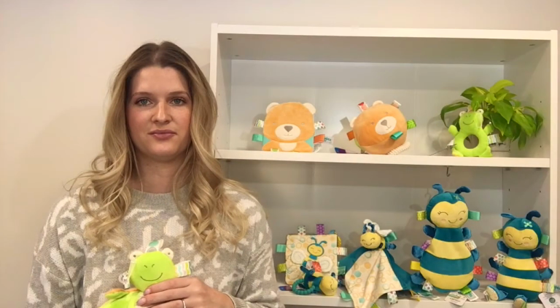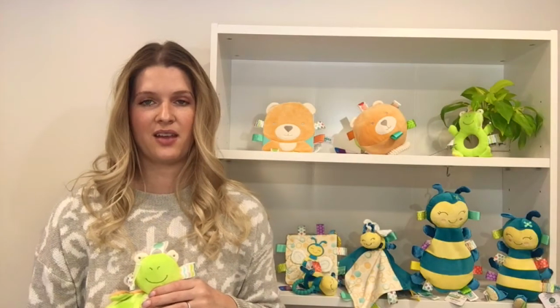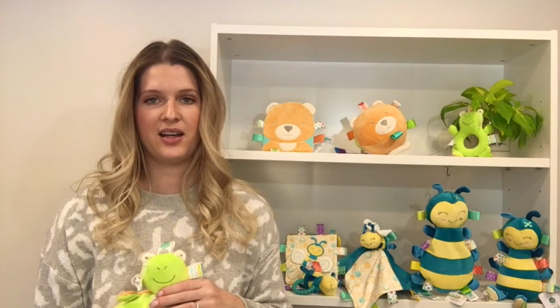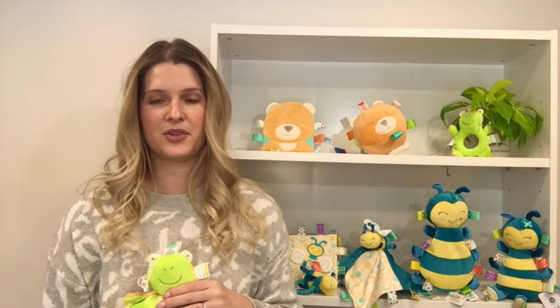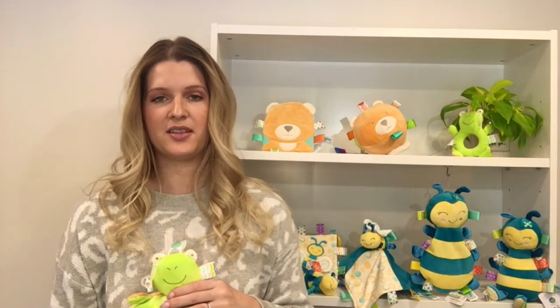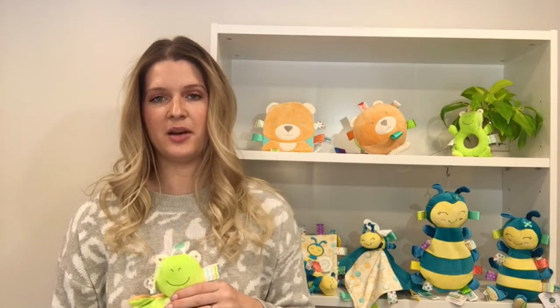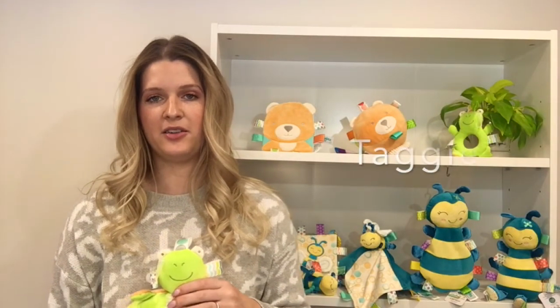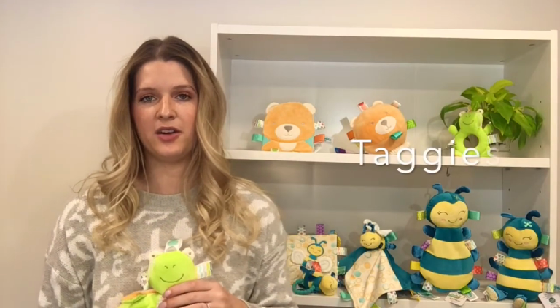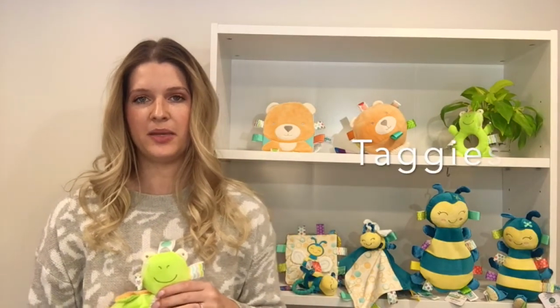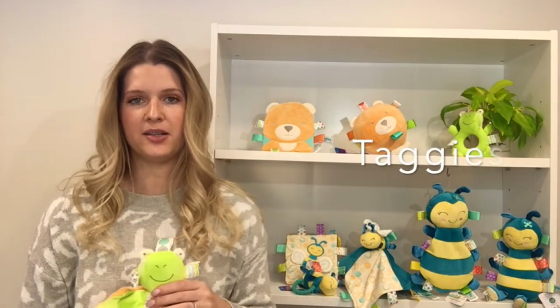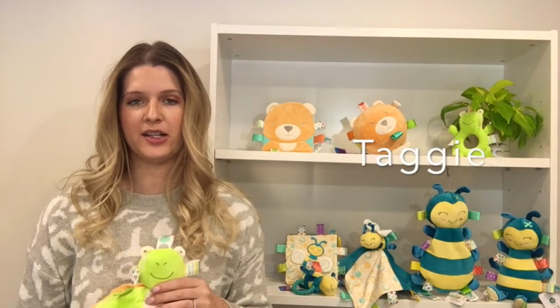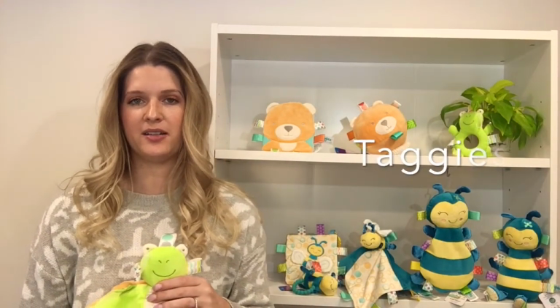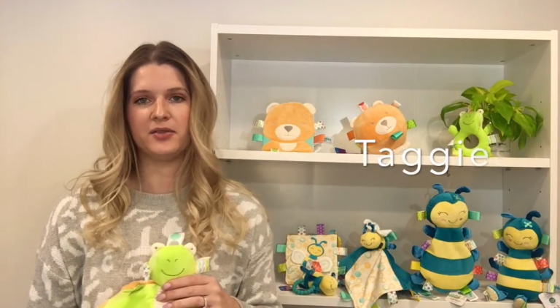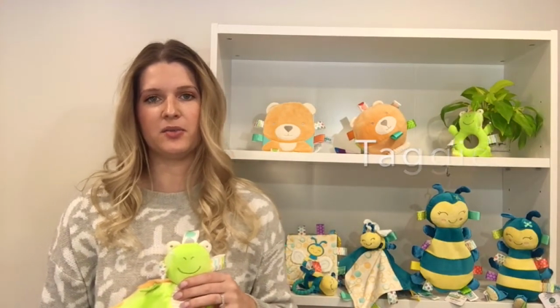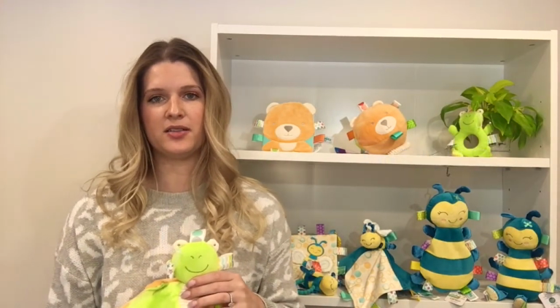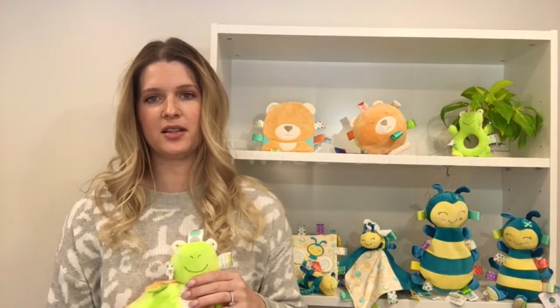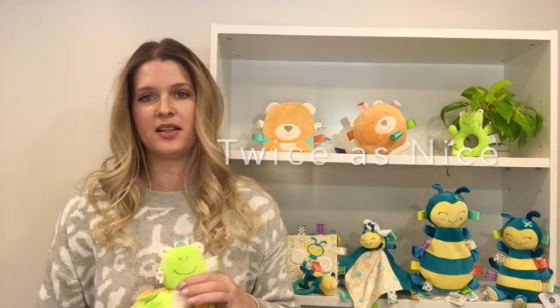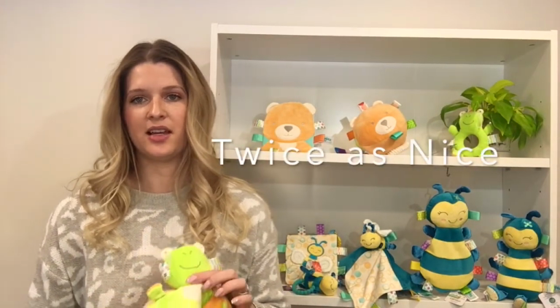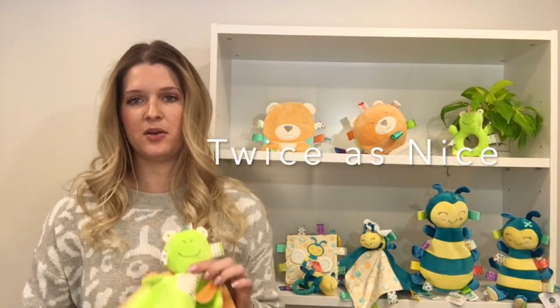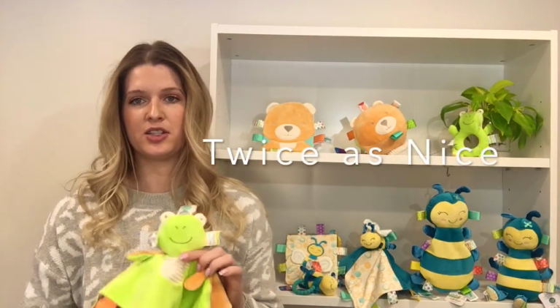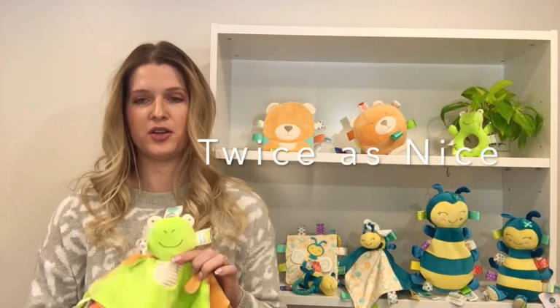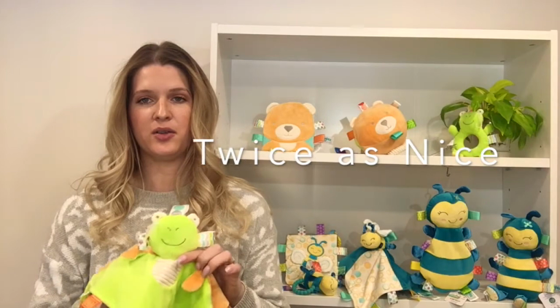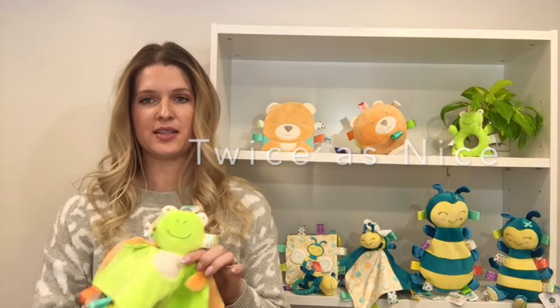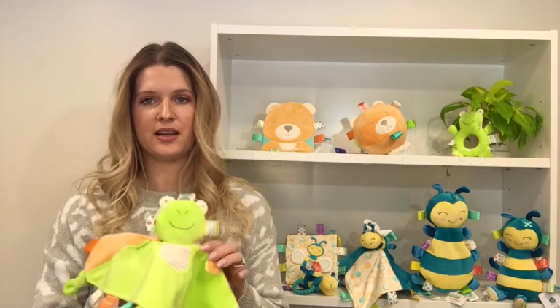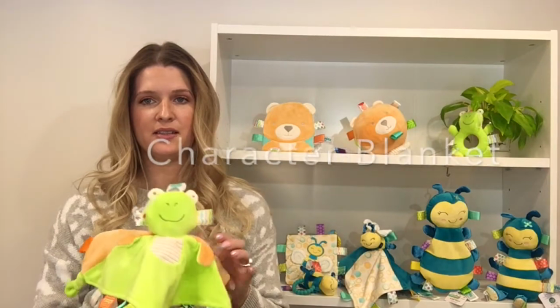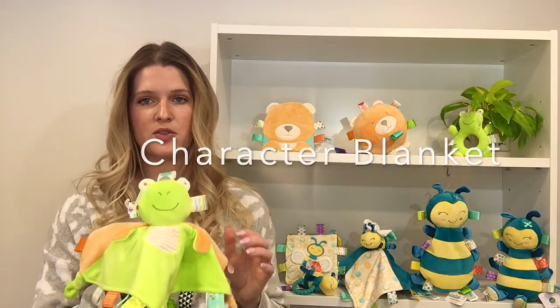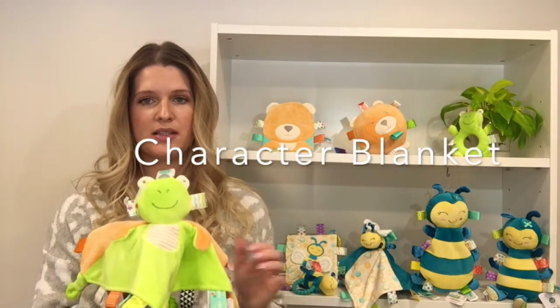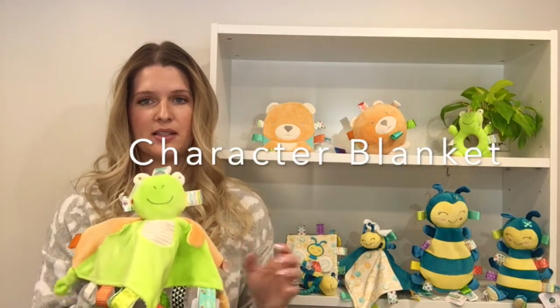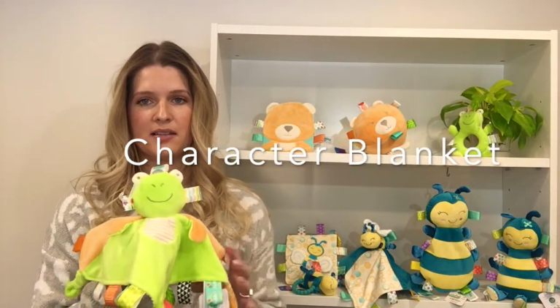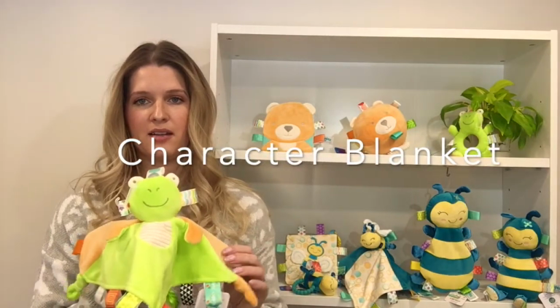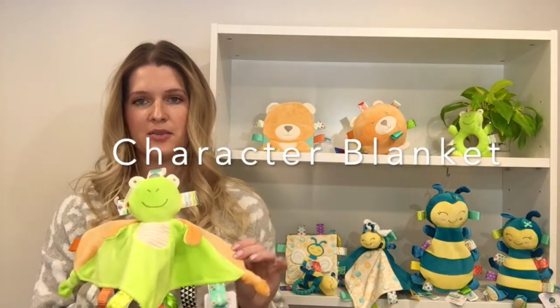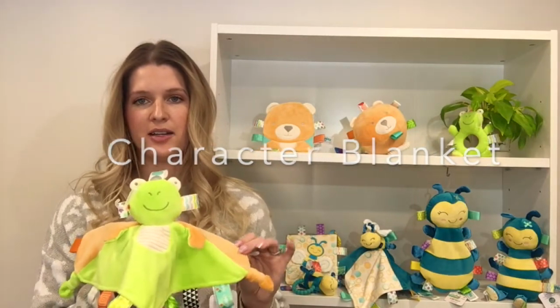Hi, I'm Christina Meyer from Mary Meyer in Vermont. Today I wanted to show you the Taggies Twice as Nice character blanket.